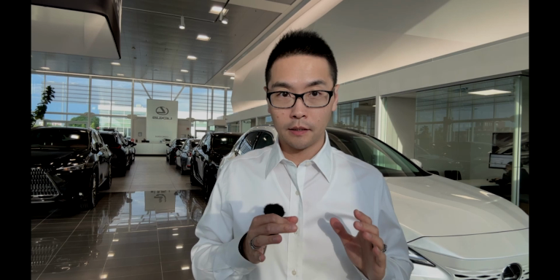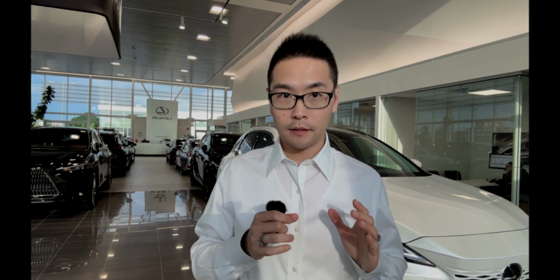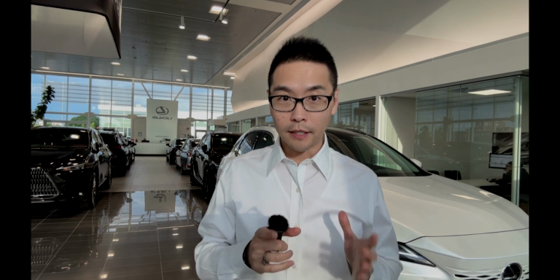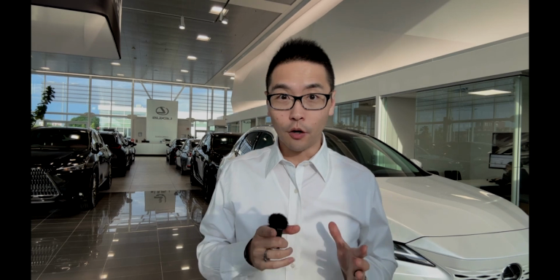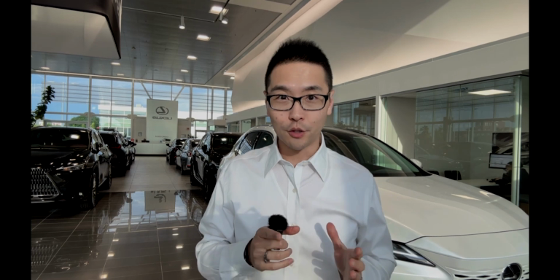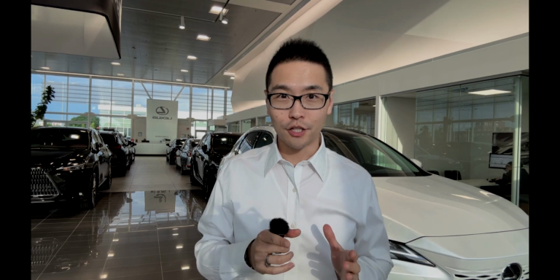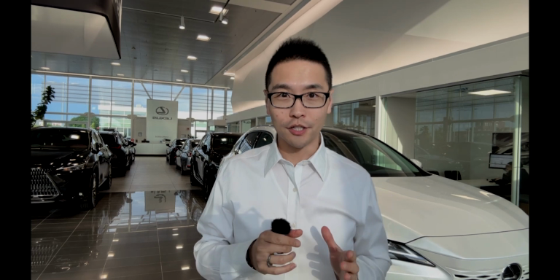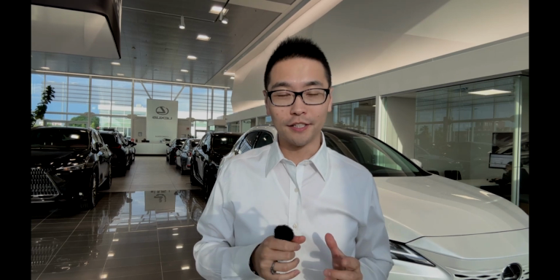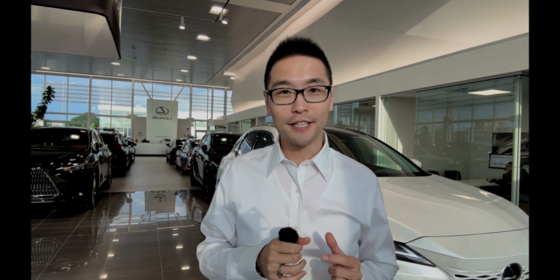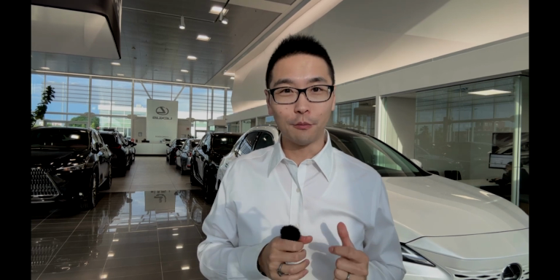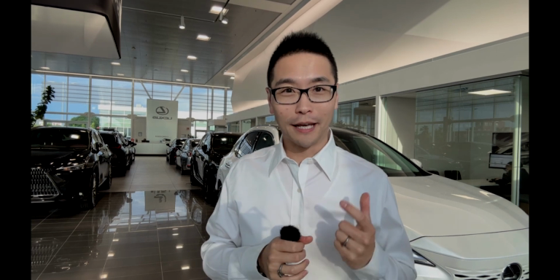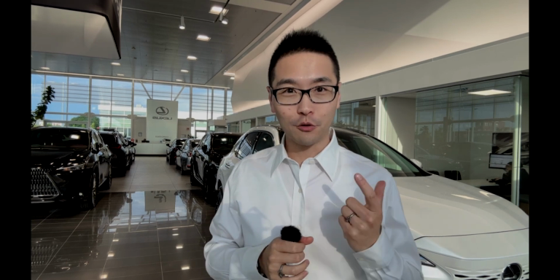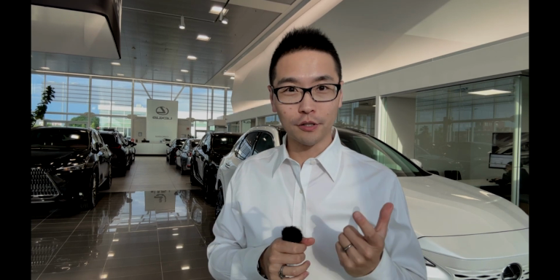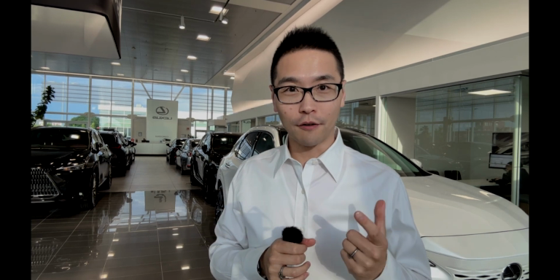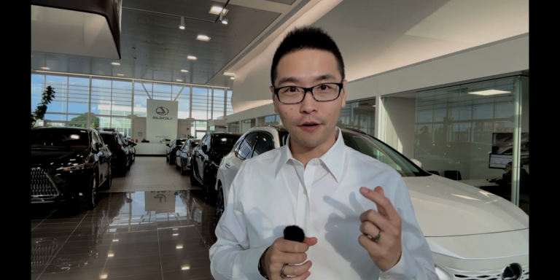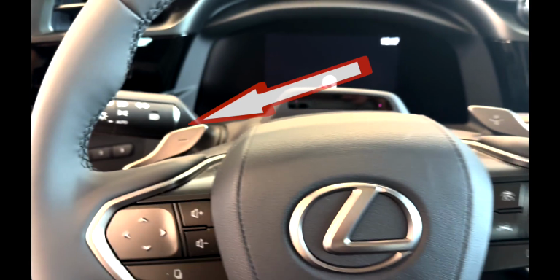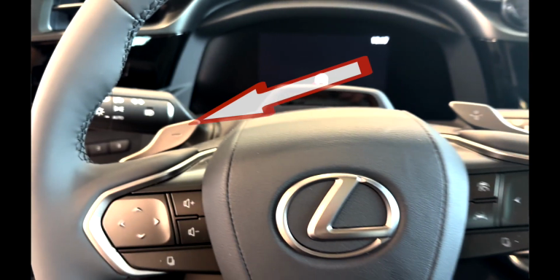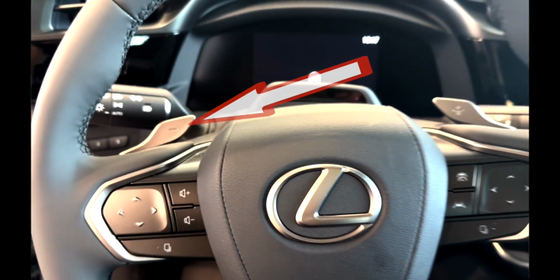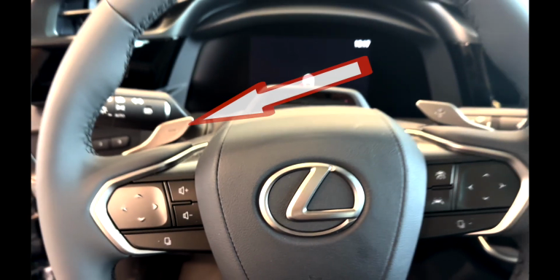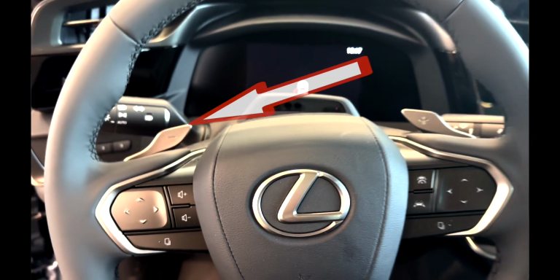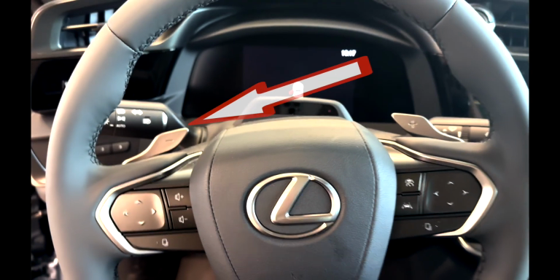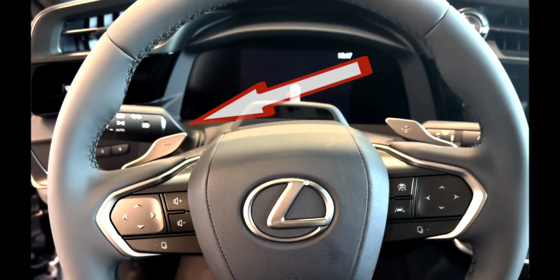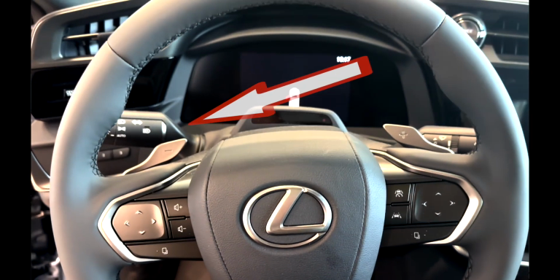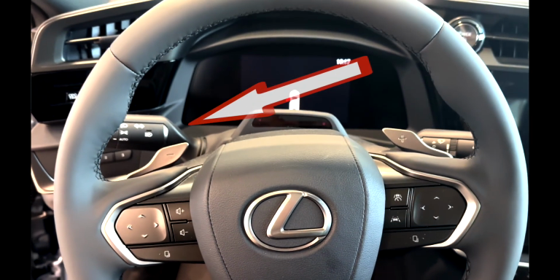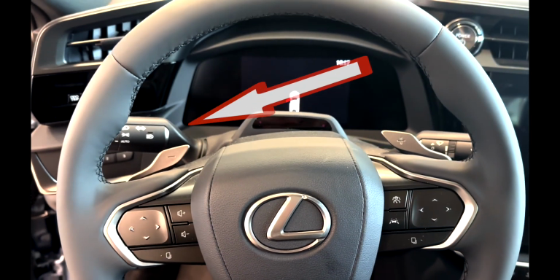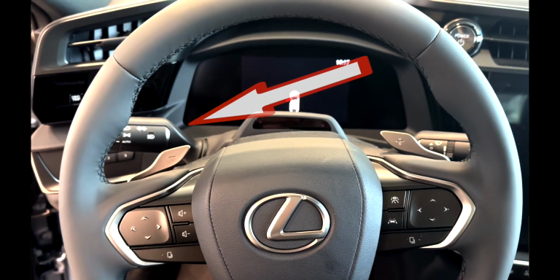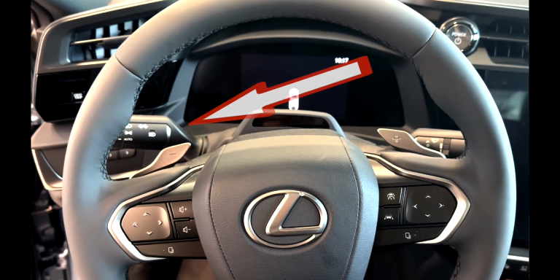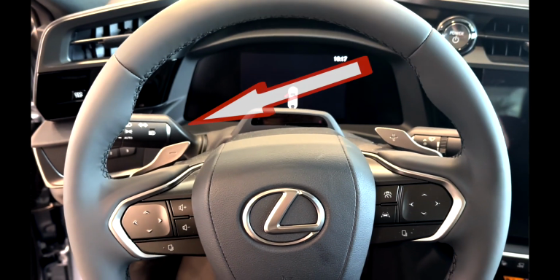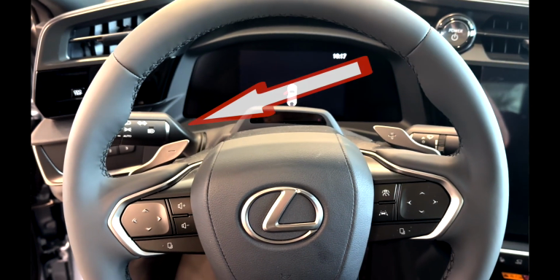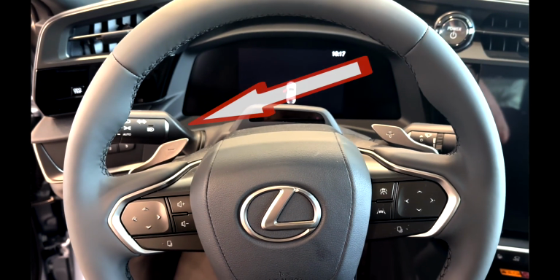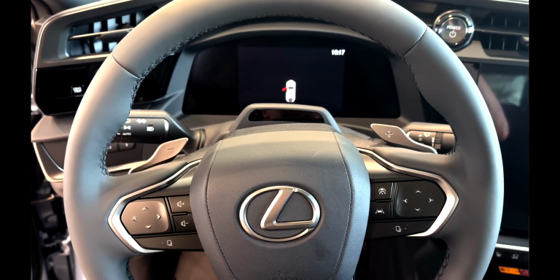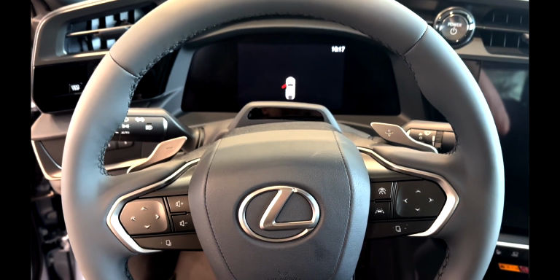Hello everyone, I'm Richard Chen. Today we'll talk about paddle shifters on the RZ450.